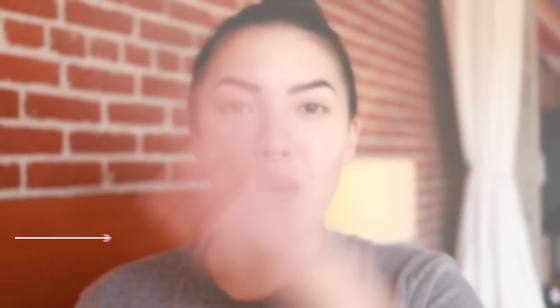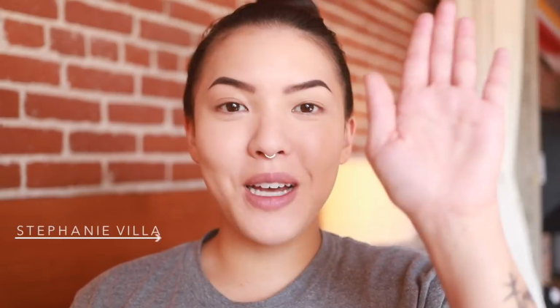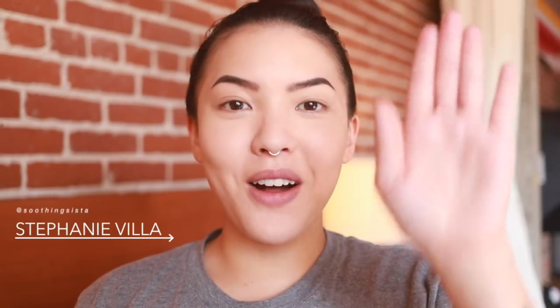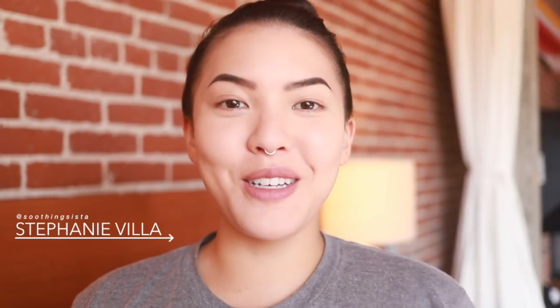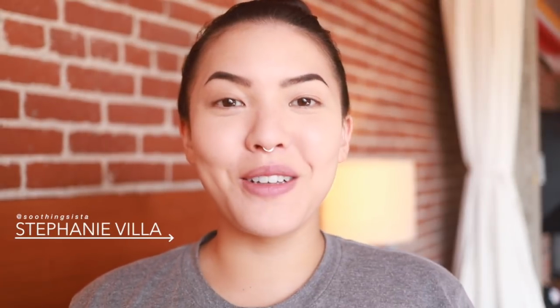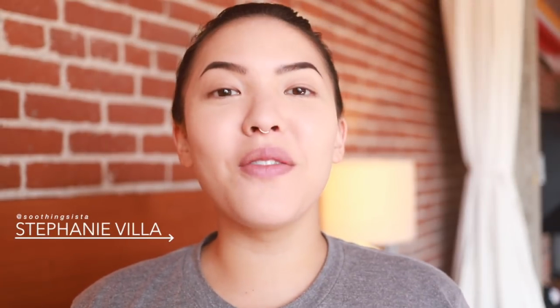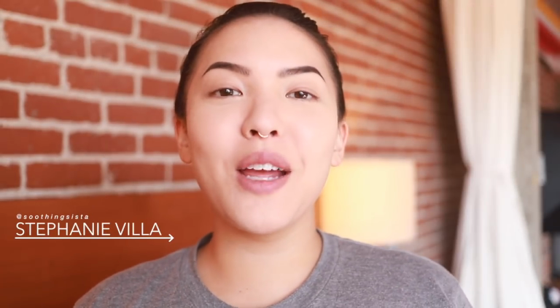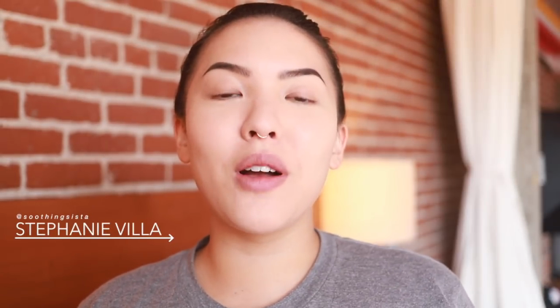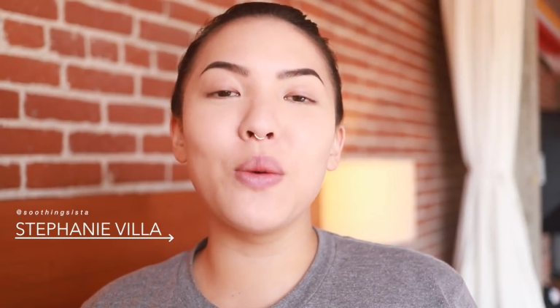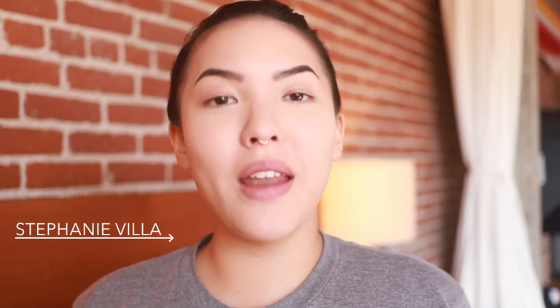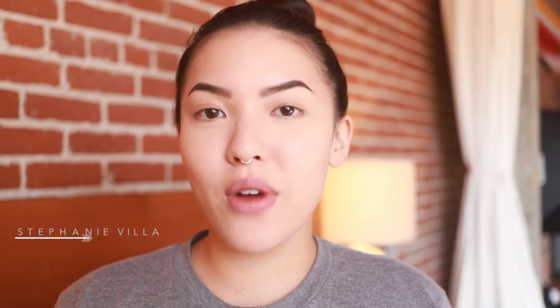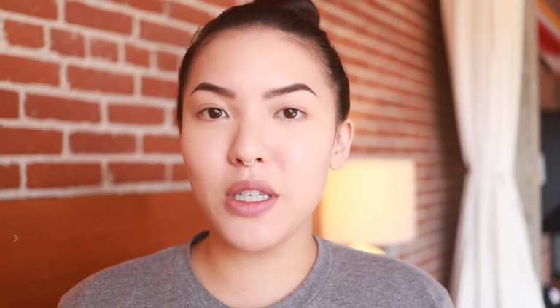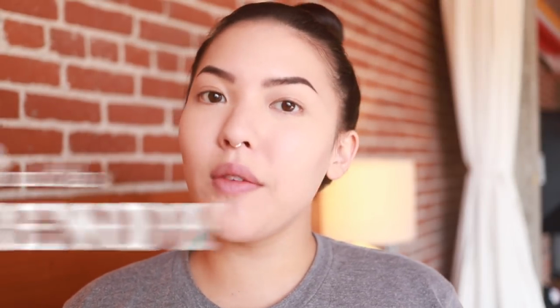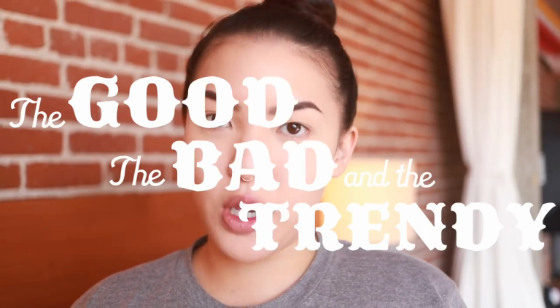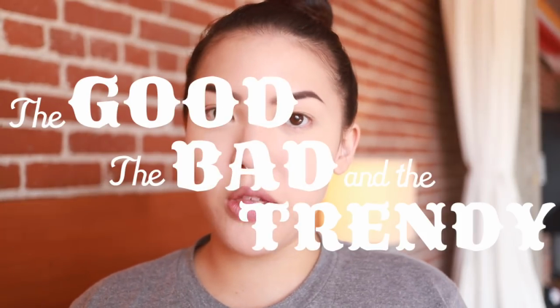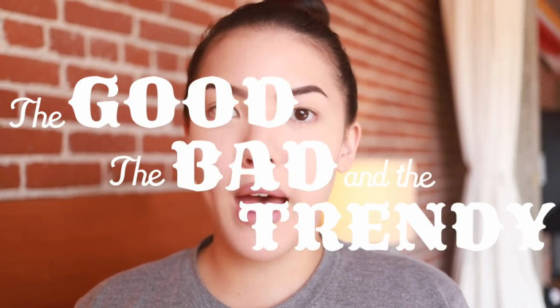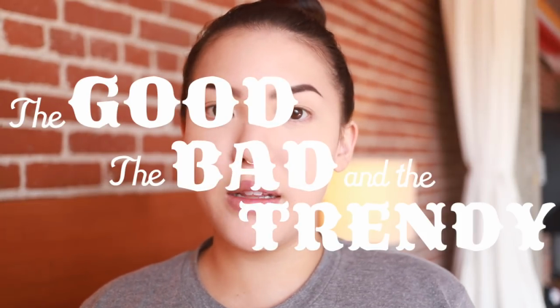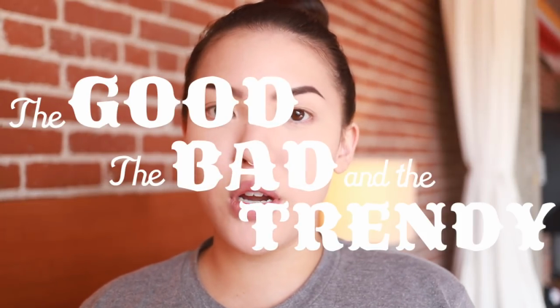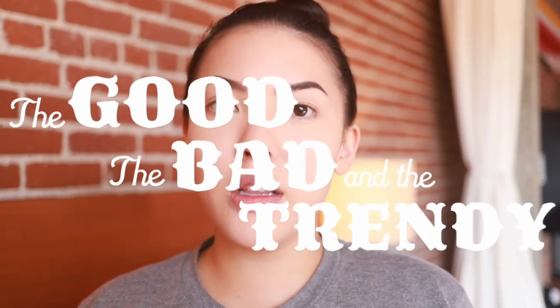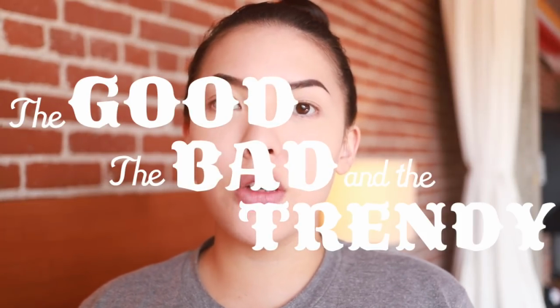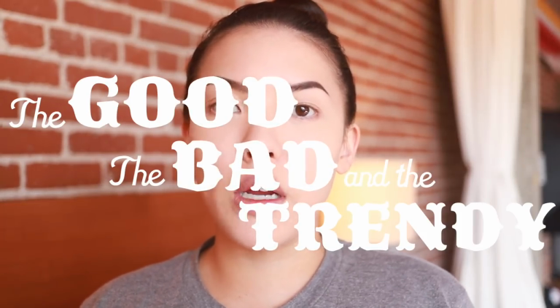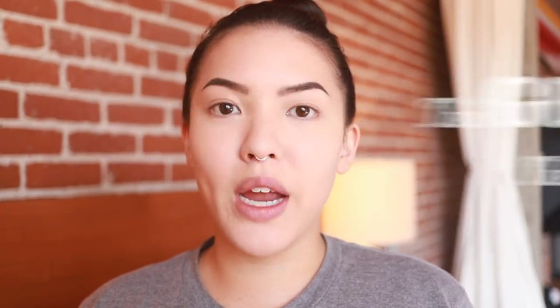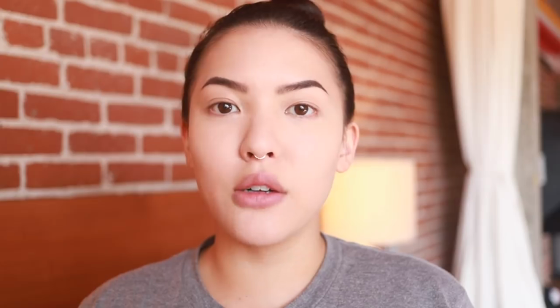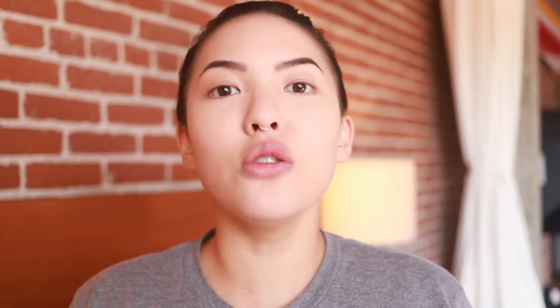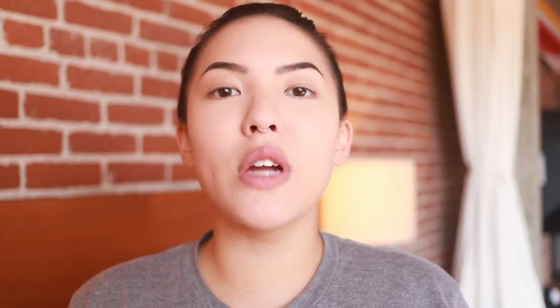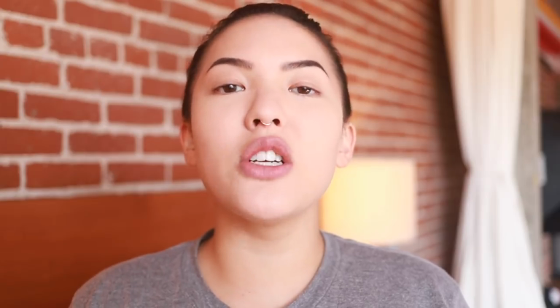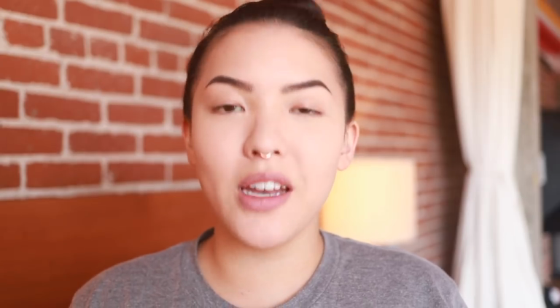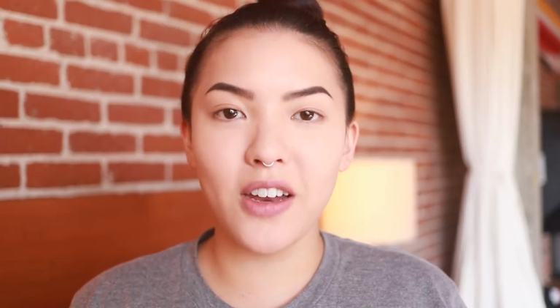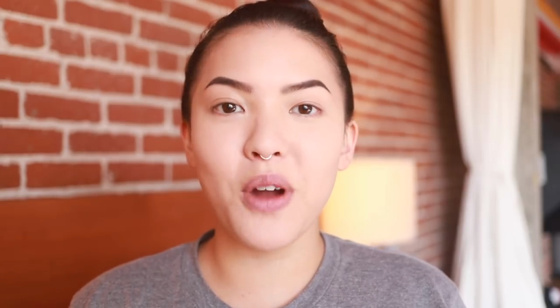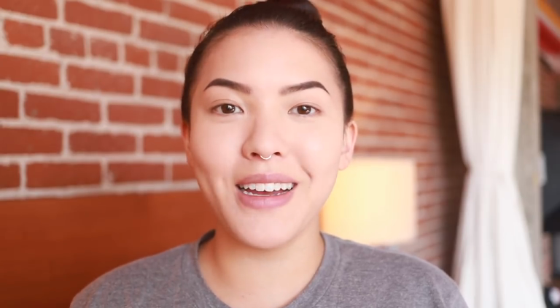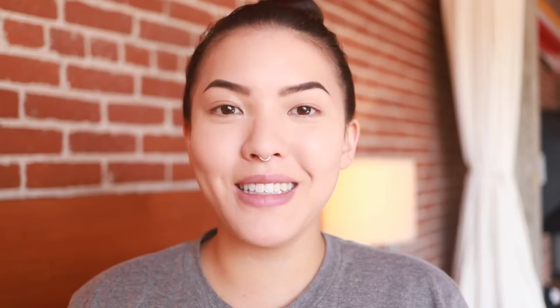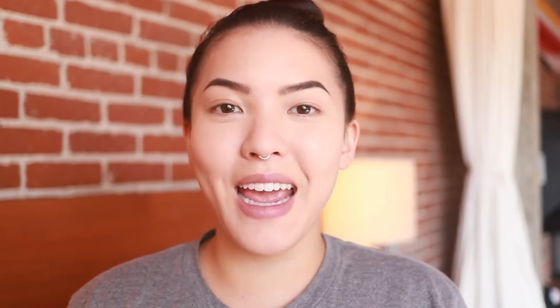What's up y'all, it's your girl Stephanie and welcome to another episode of the Good, the Bad and the Trendy — the show where you try out new, strange, and innovative products.